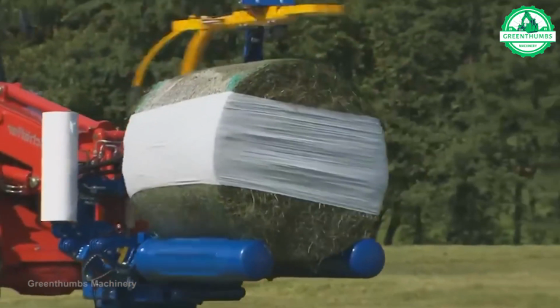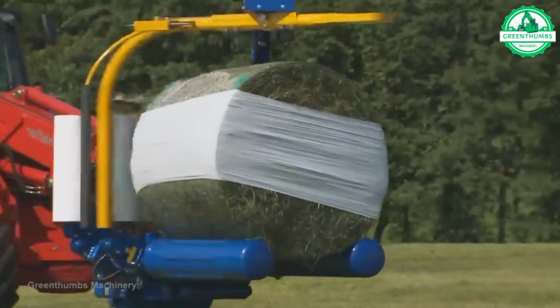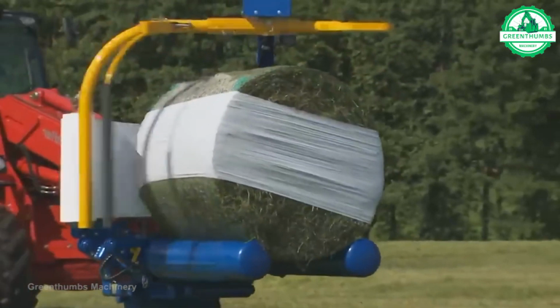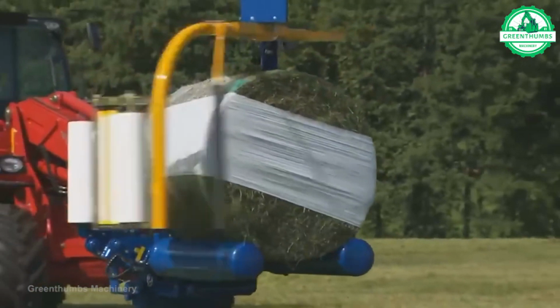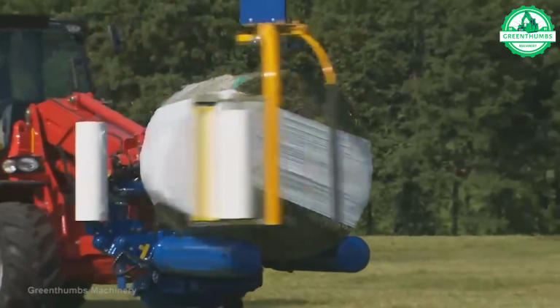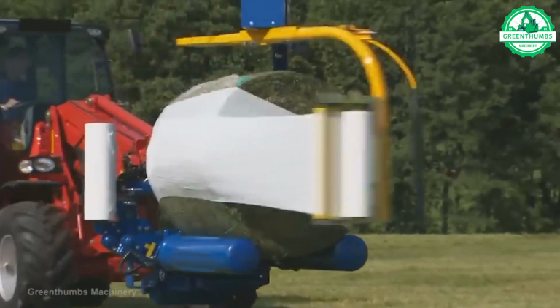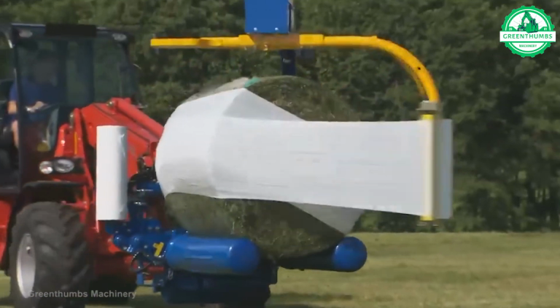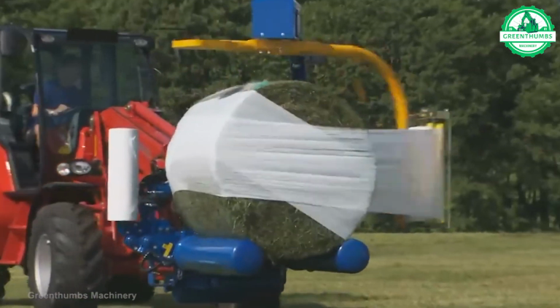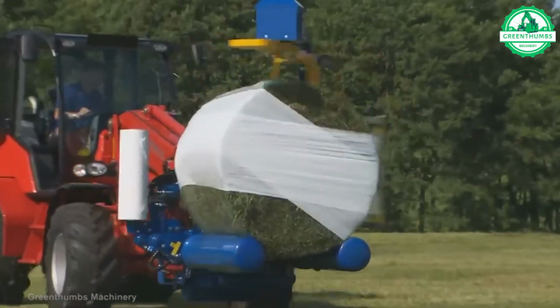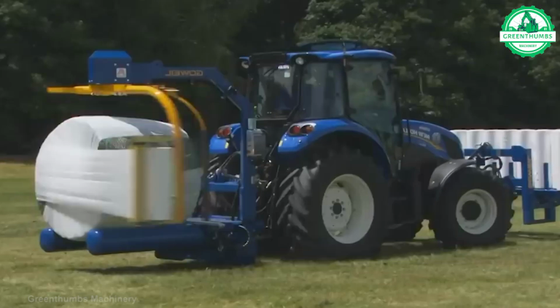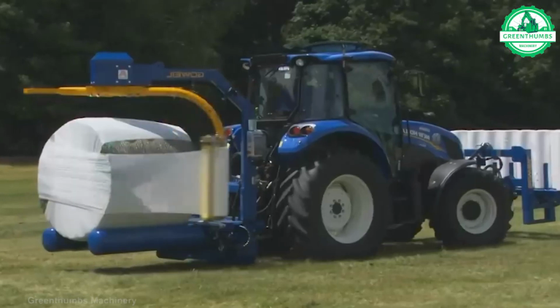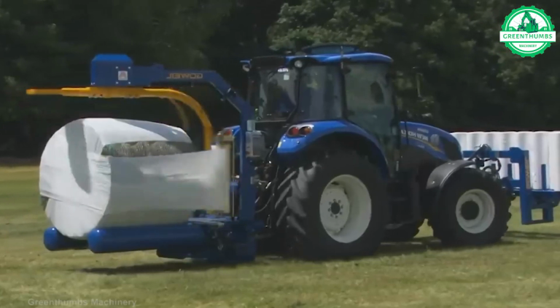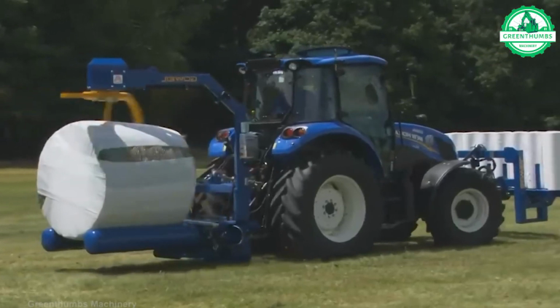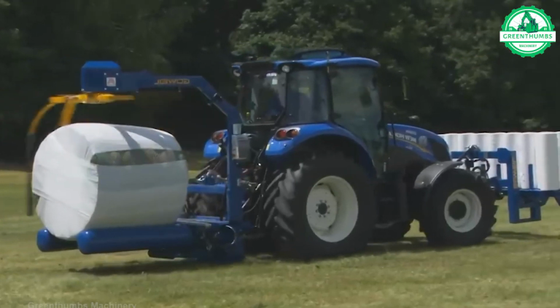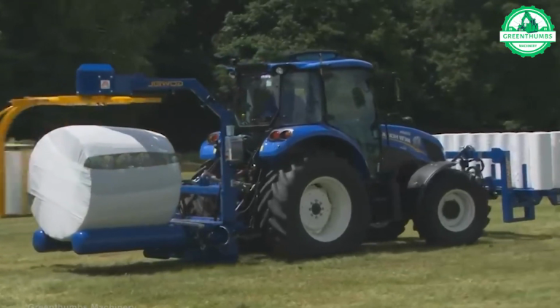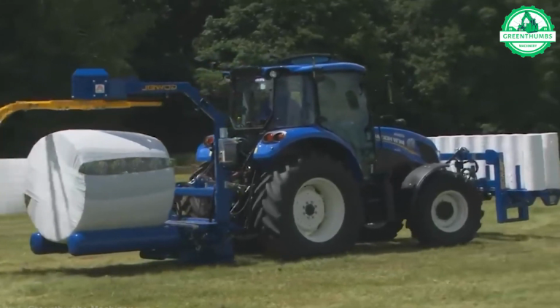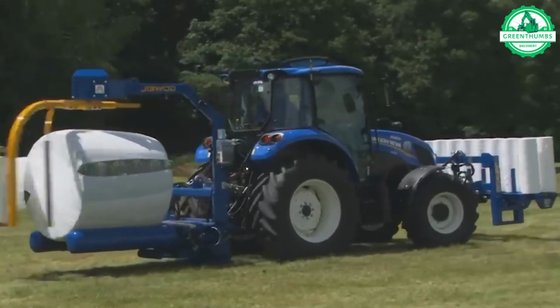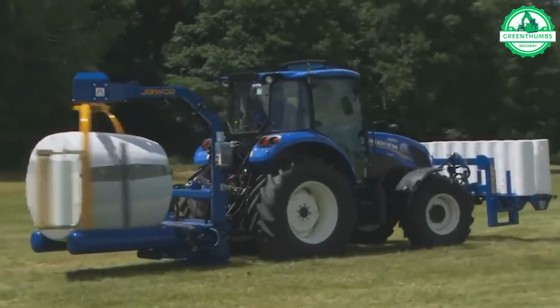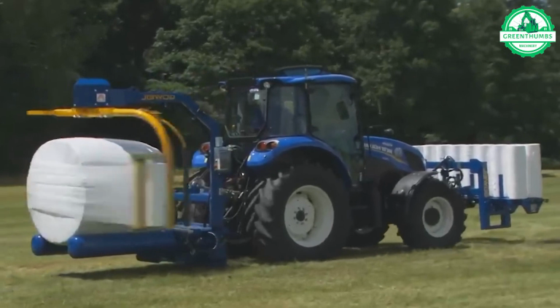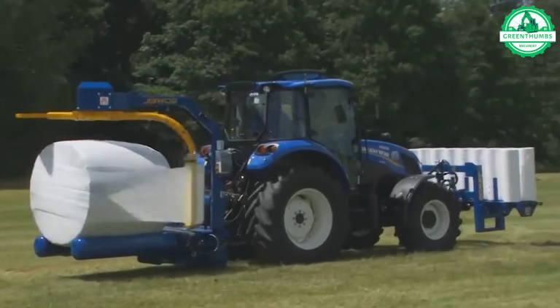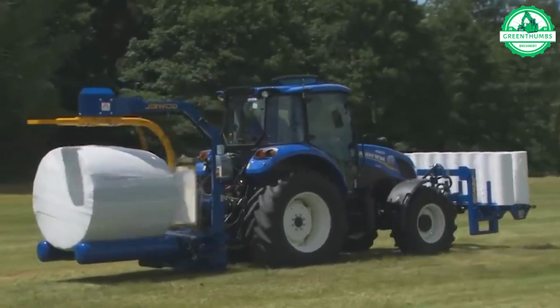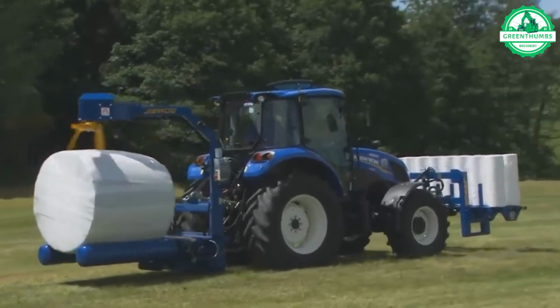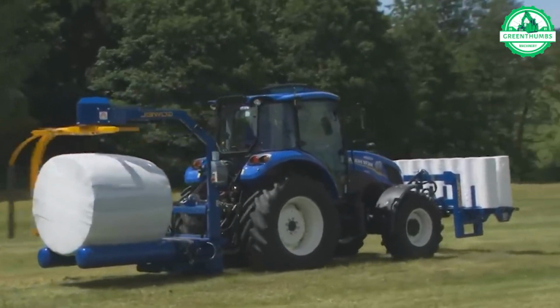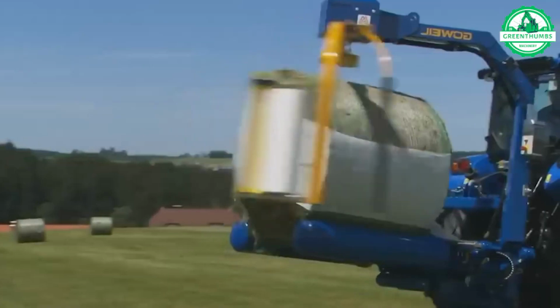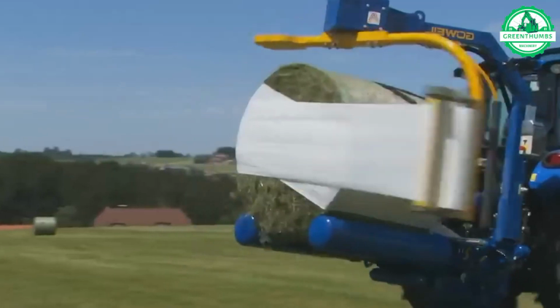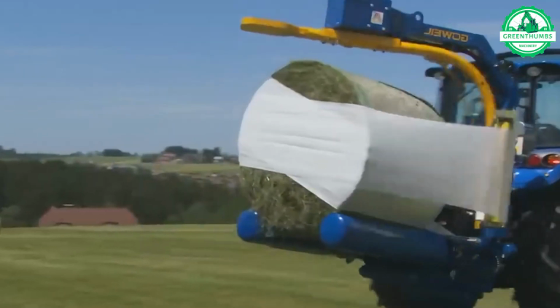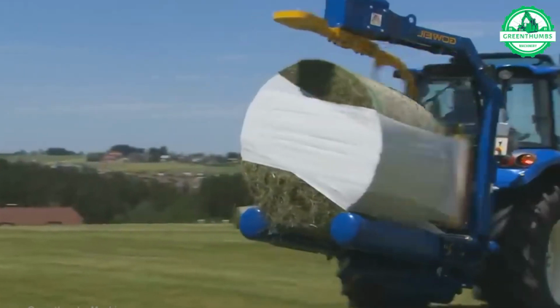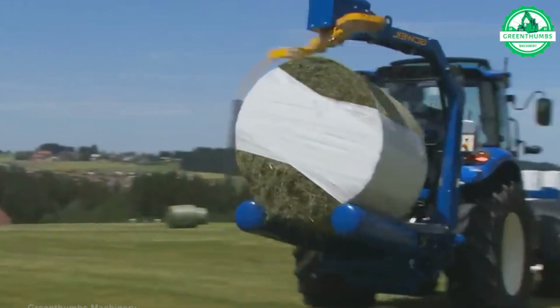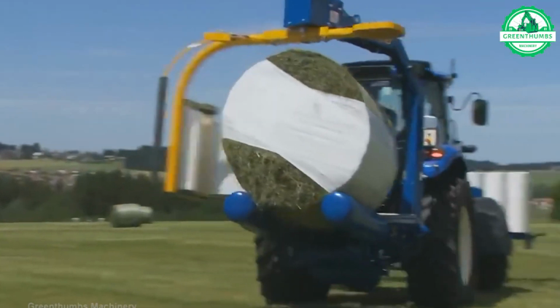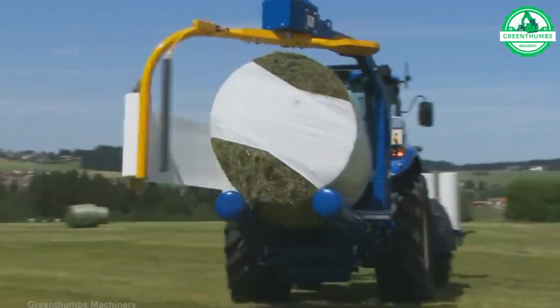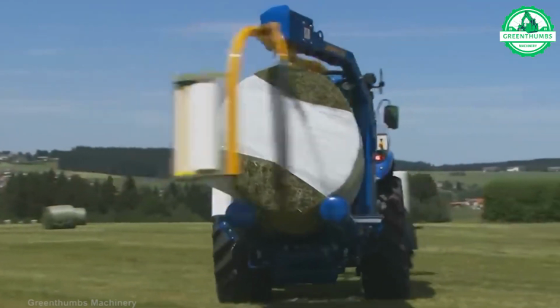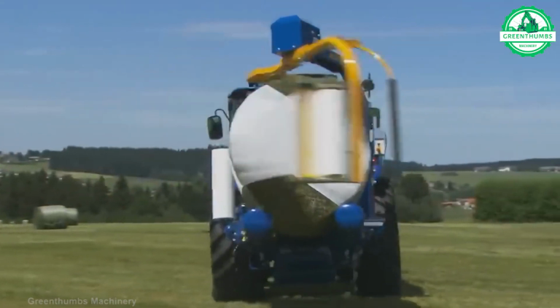A grass trimmer is a handheld or wheeled device used to cut grass and weeds in areas where a lawnmower cannot reach.